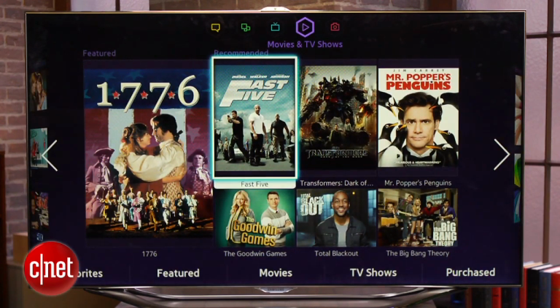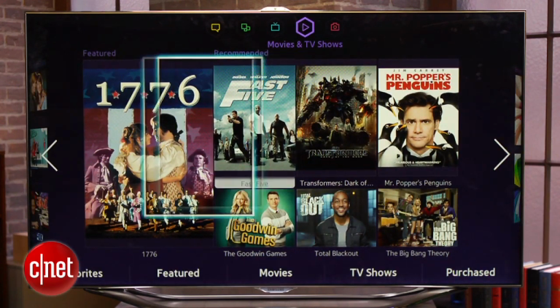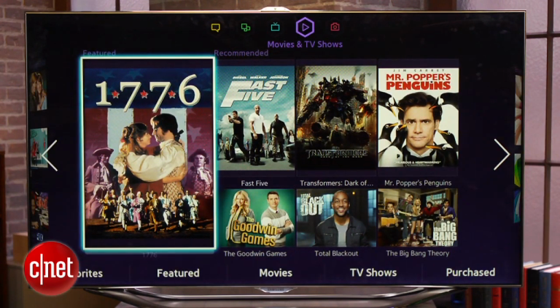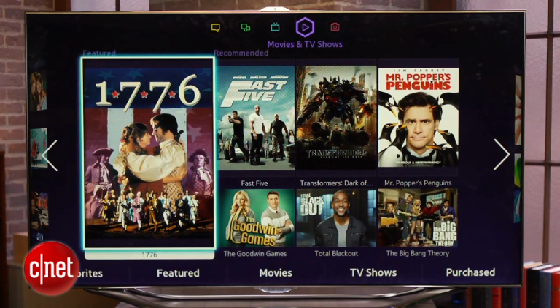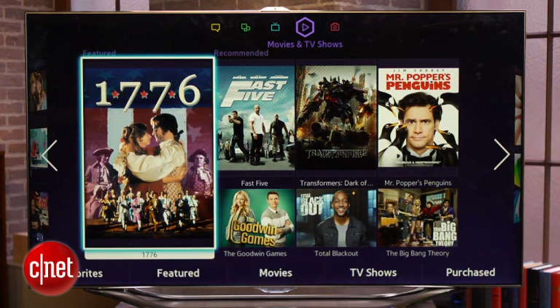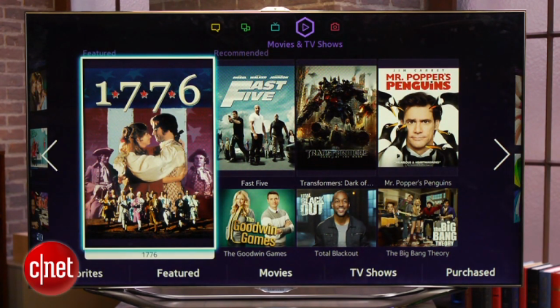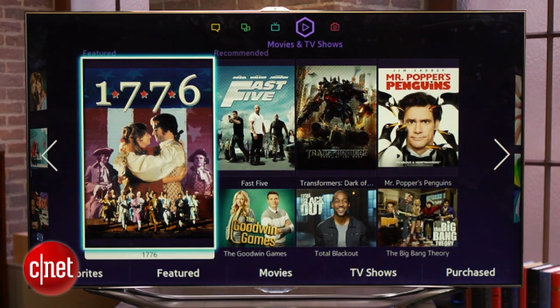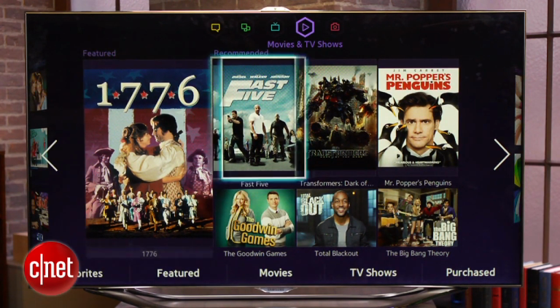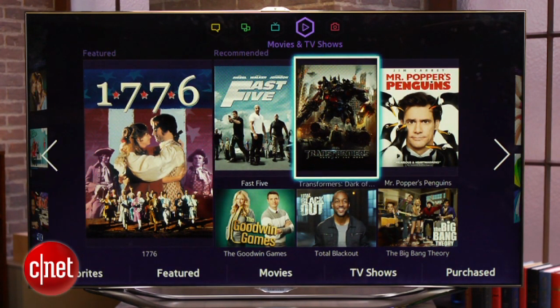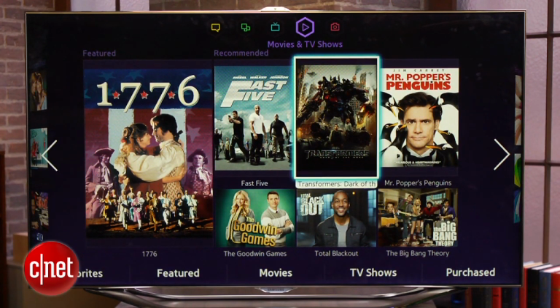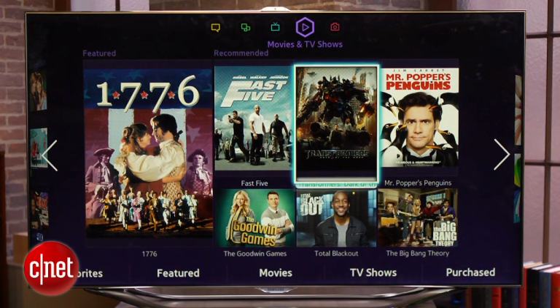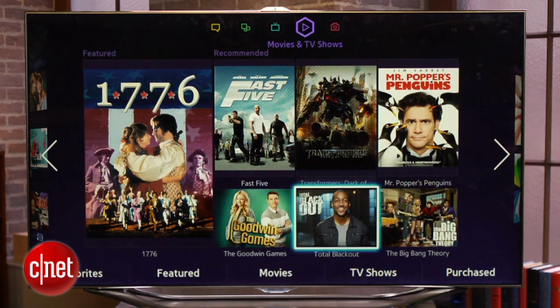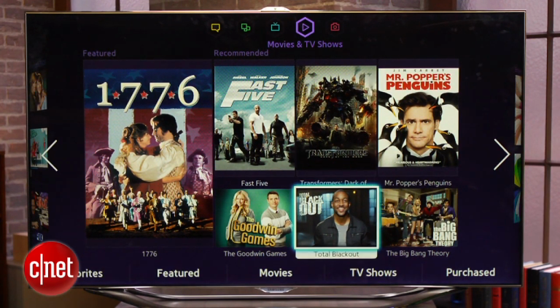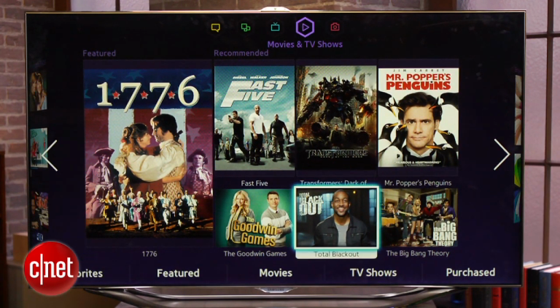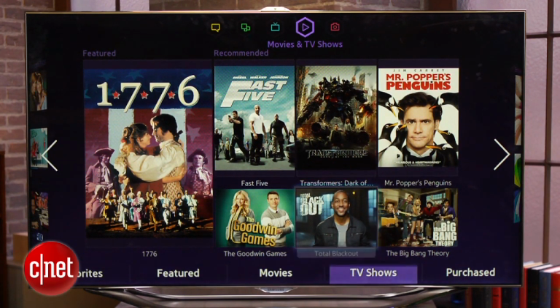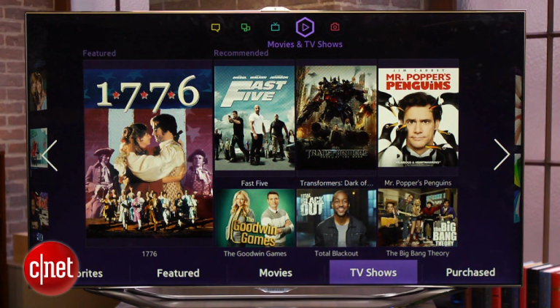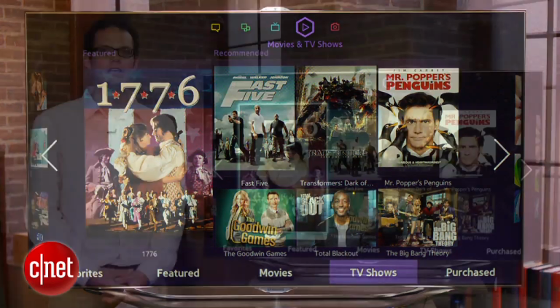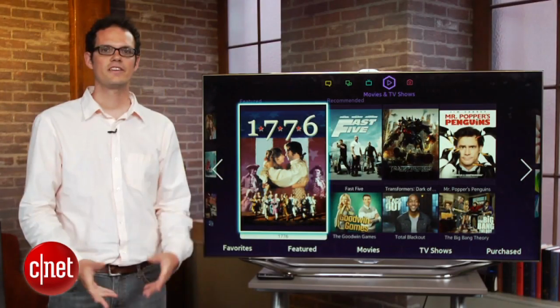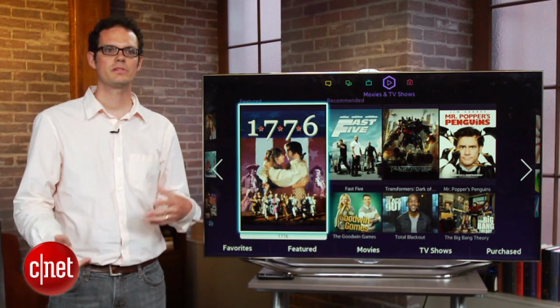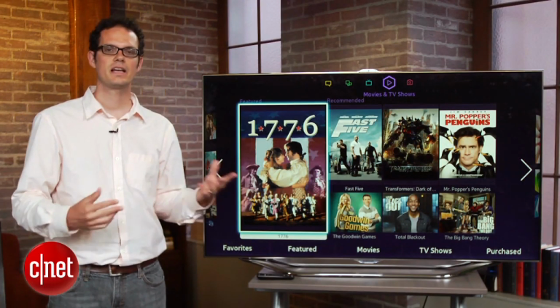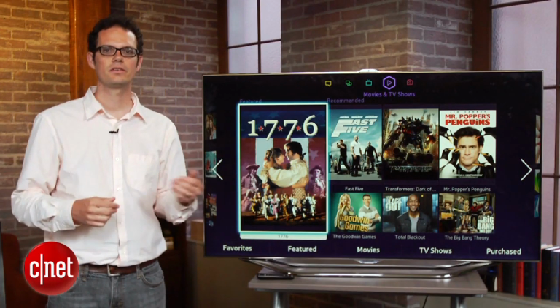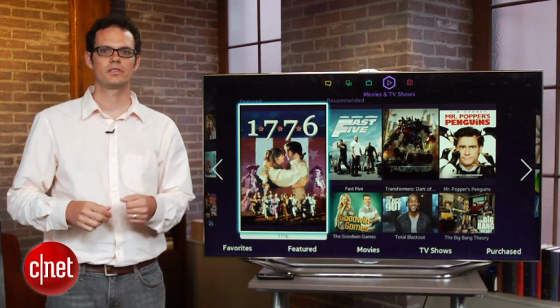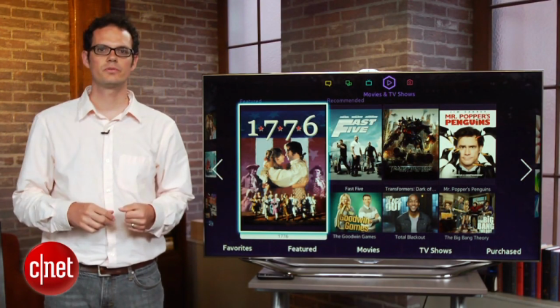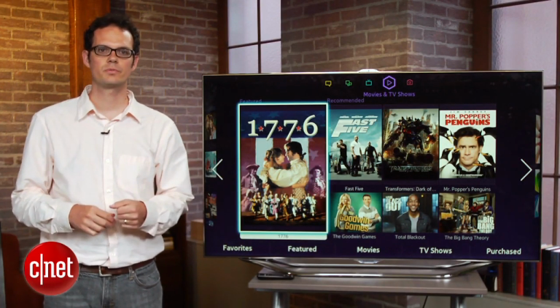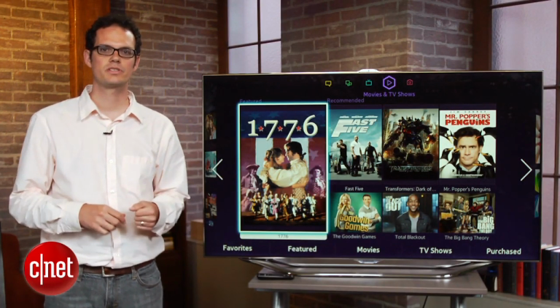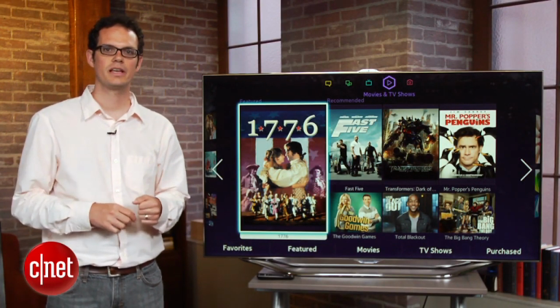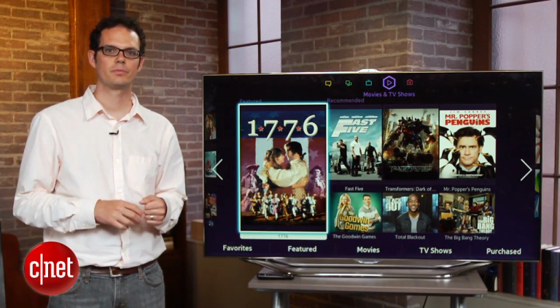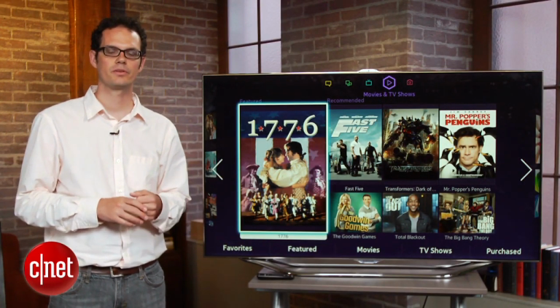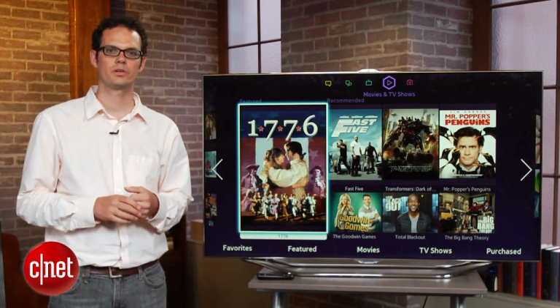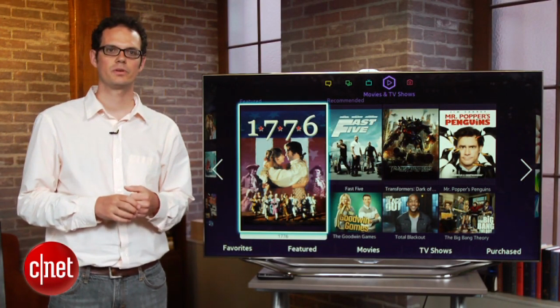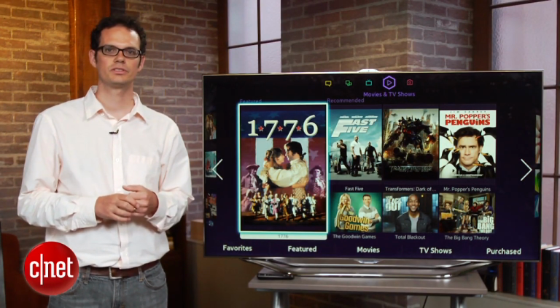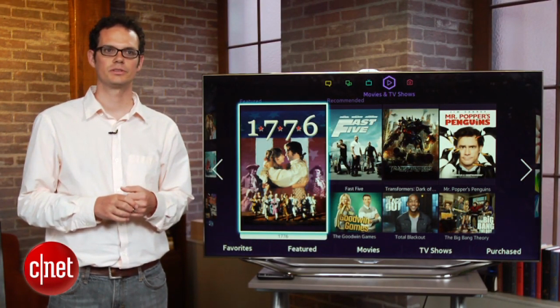On the whole, it's a very organized system and I do like the design a lot better than 2012's. Aside from the design, however, the improvements are pretty slight compared to the 2012 system.